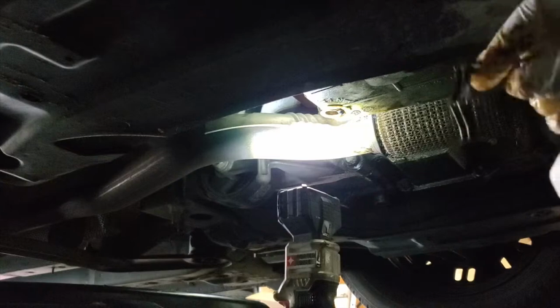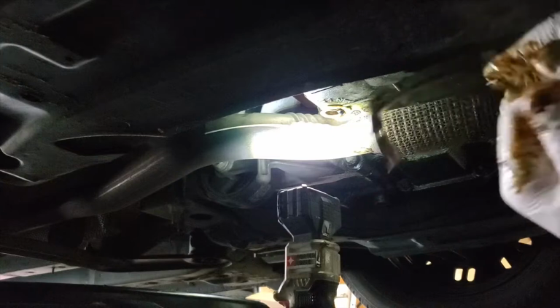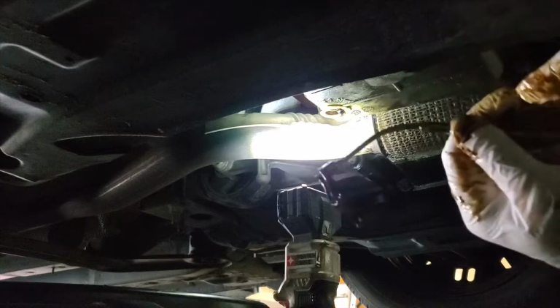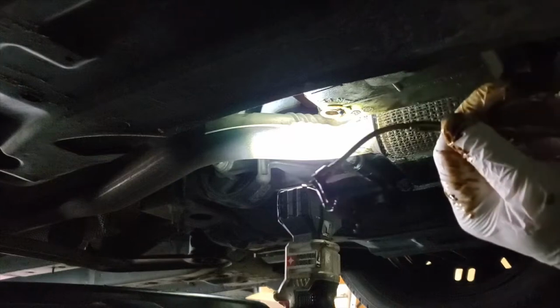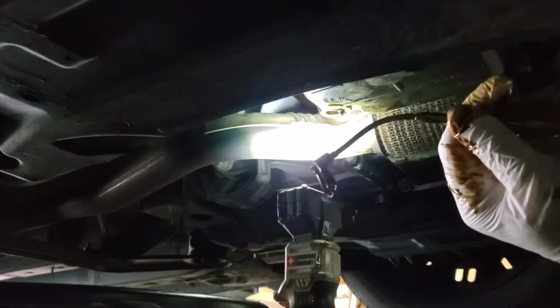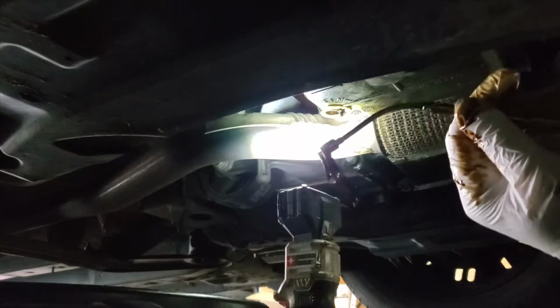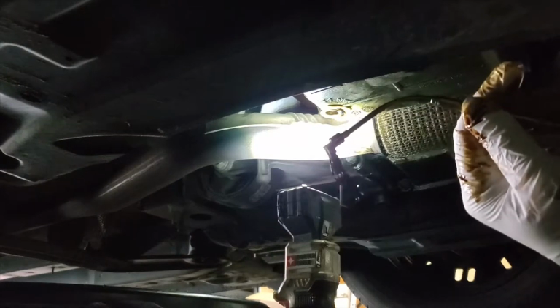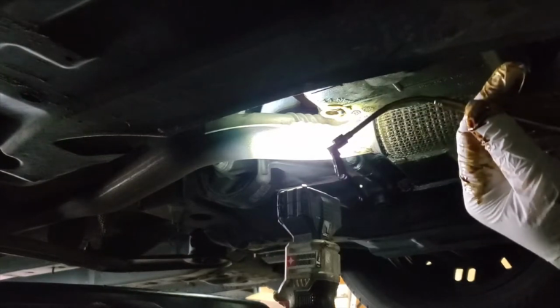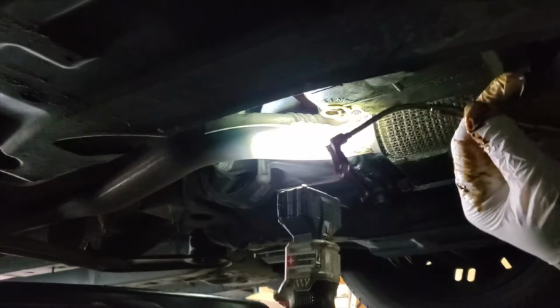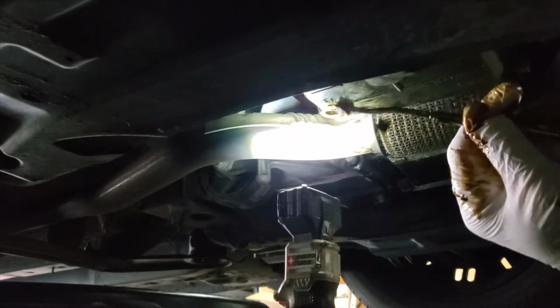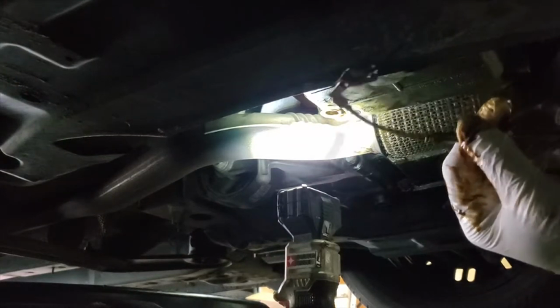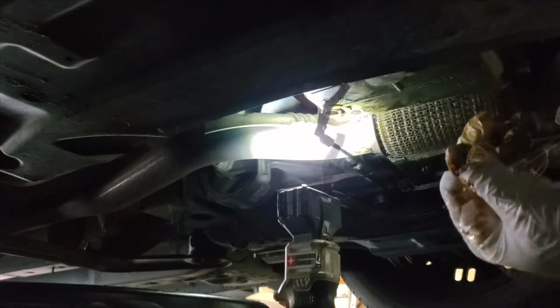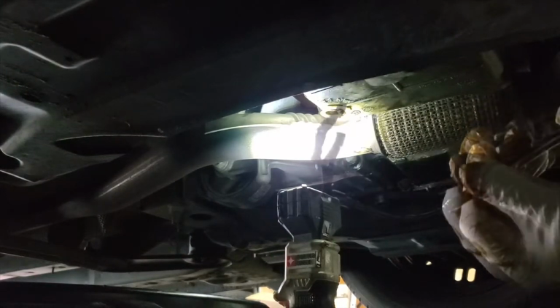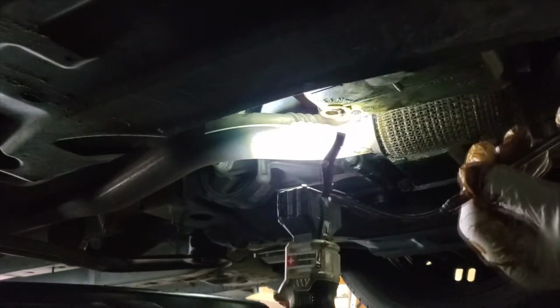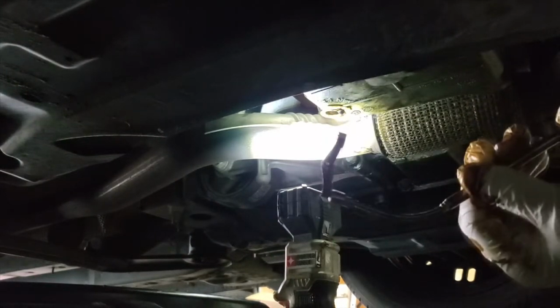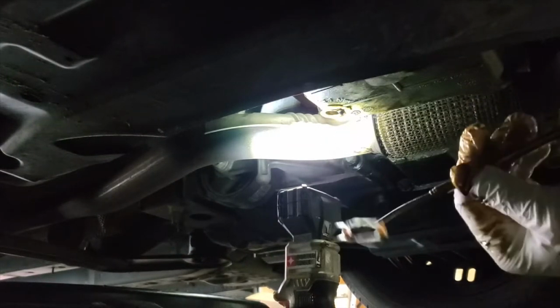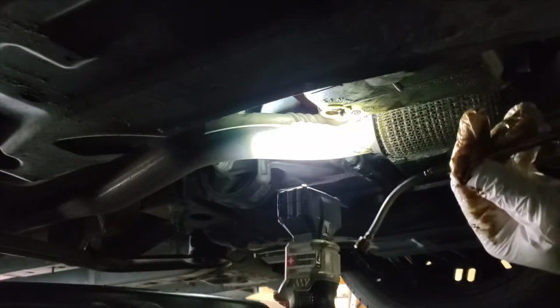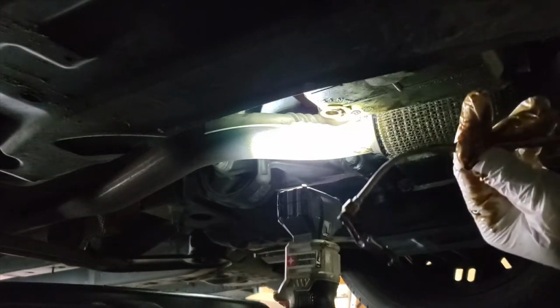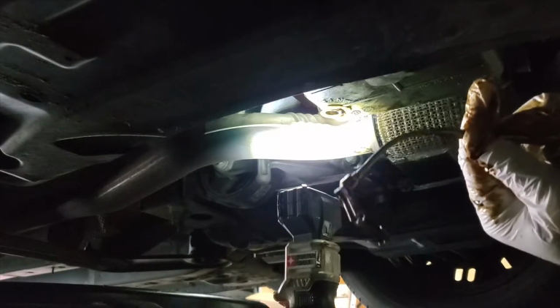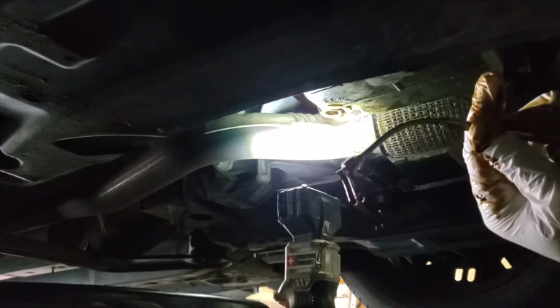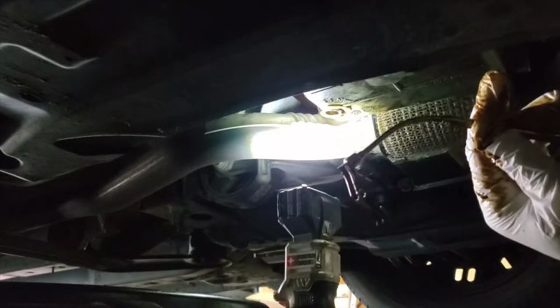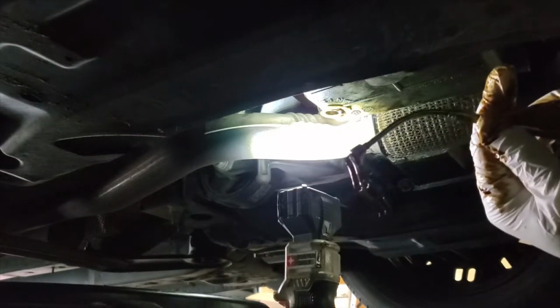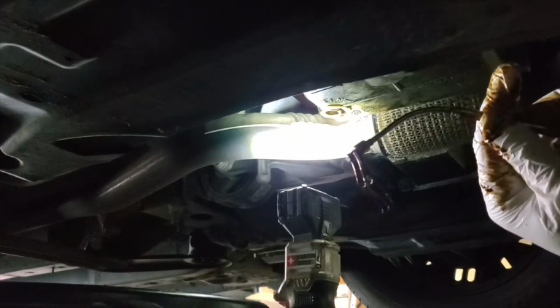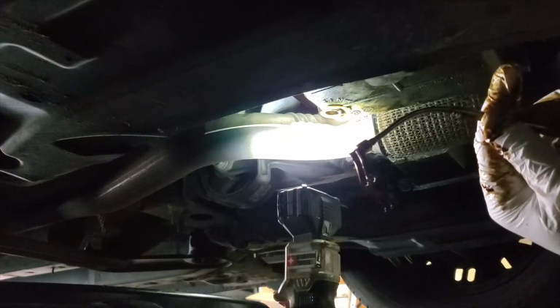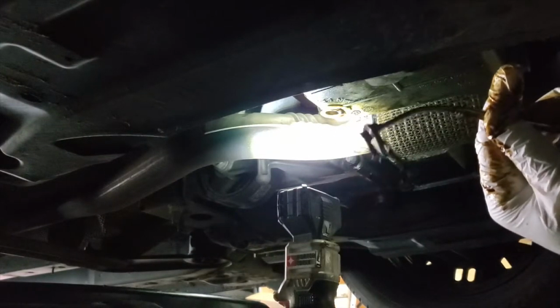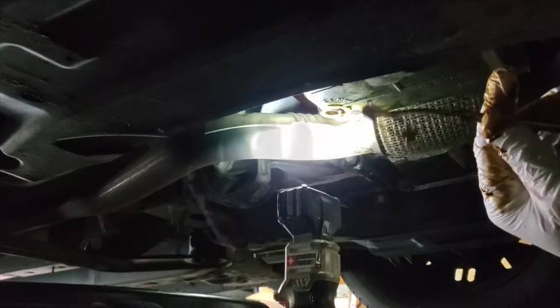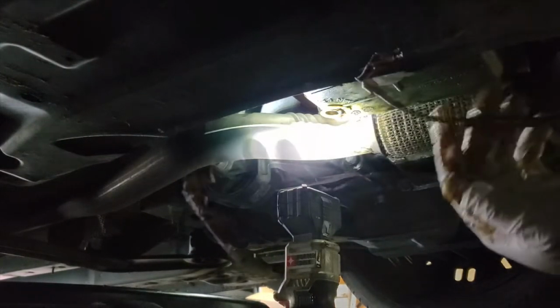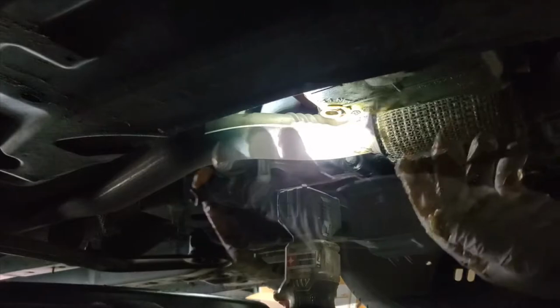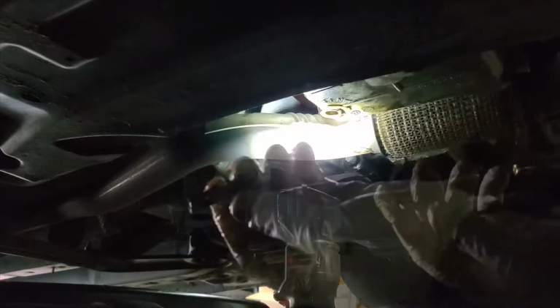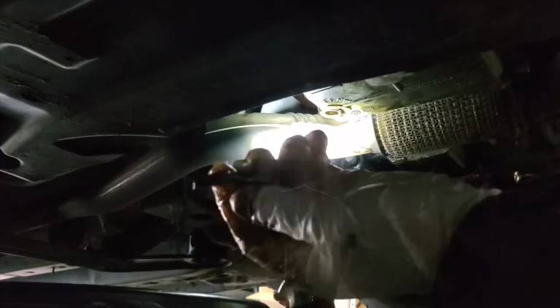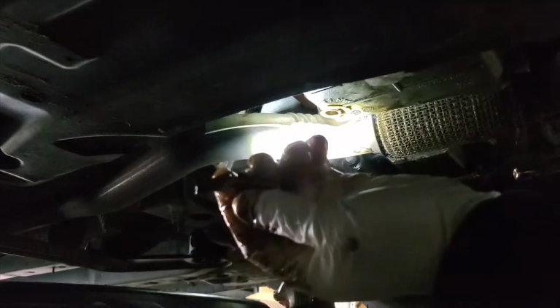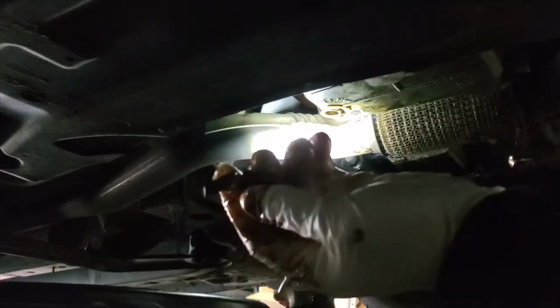Watch out for that. Now let's put a normal drain plug in. She would have destroyed her whole engine.